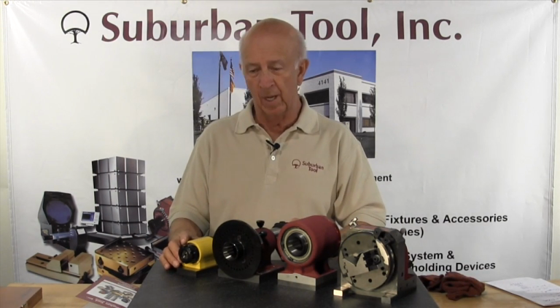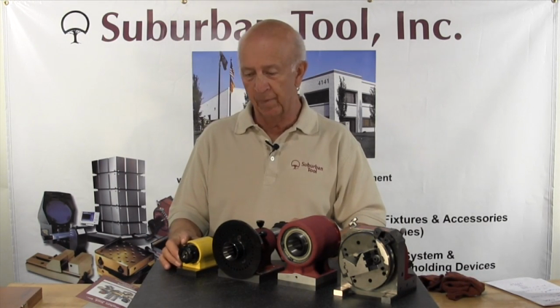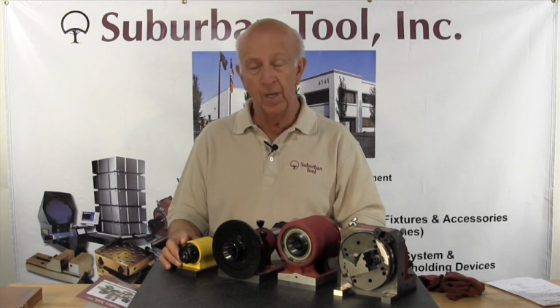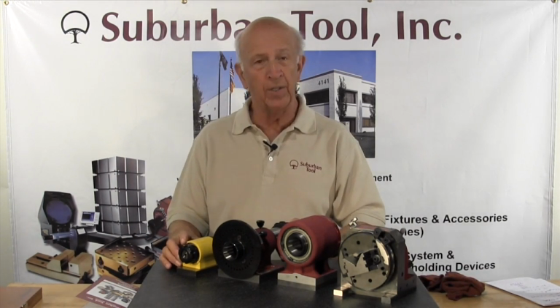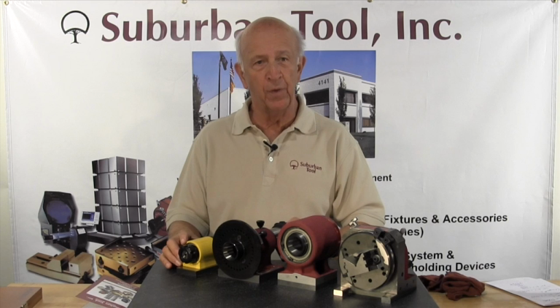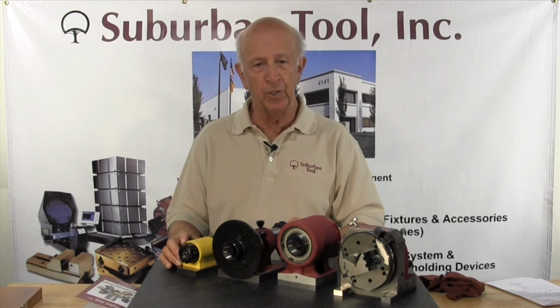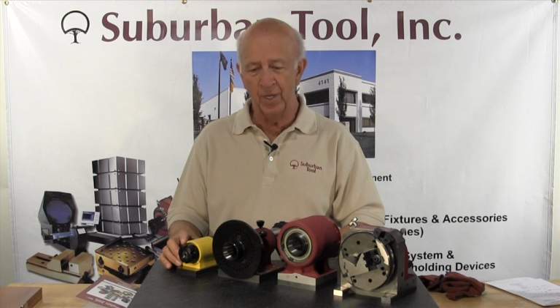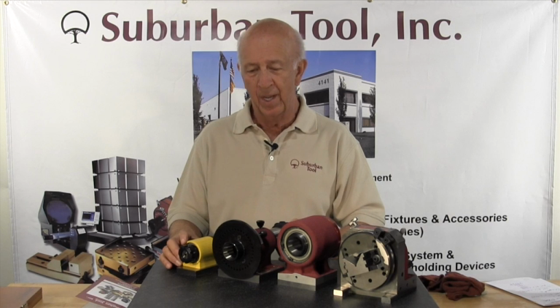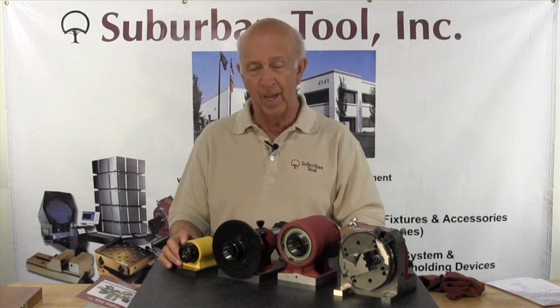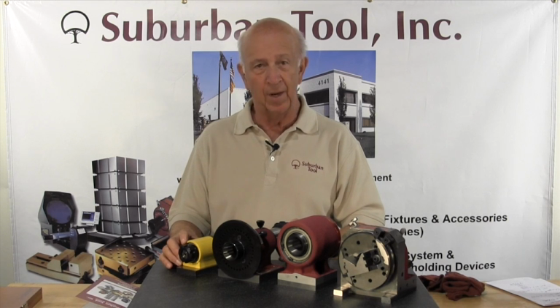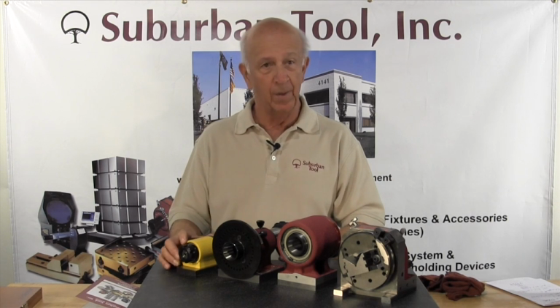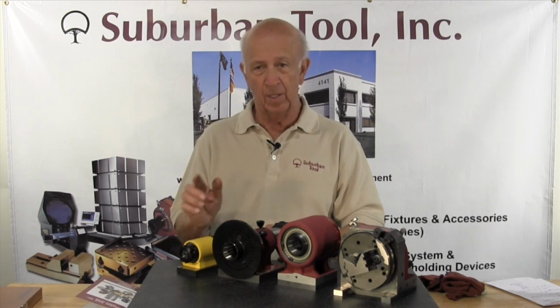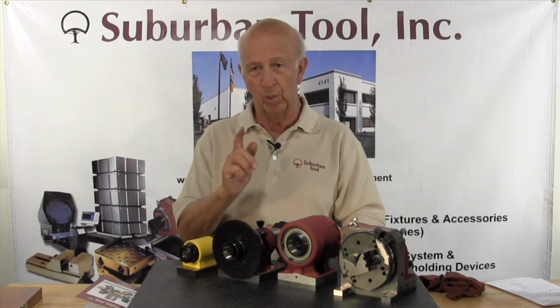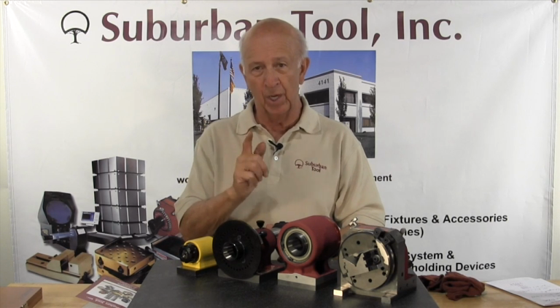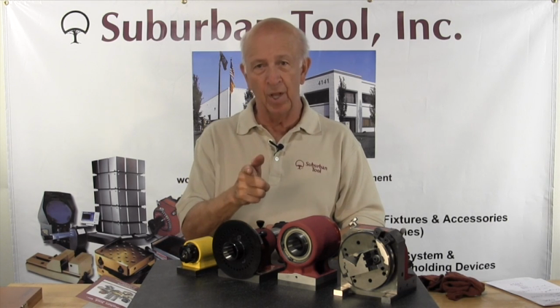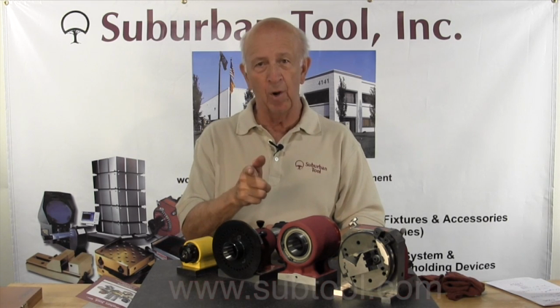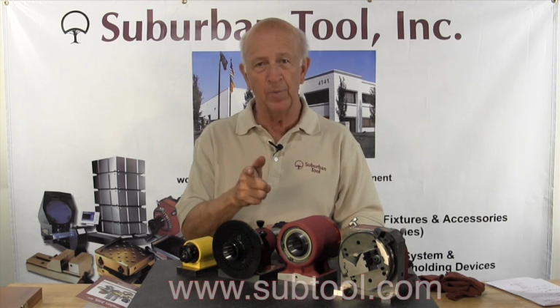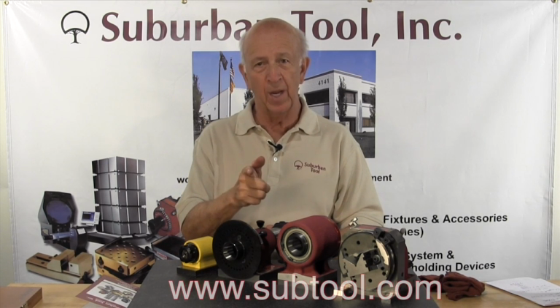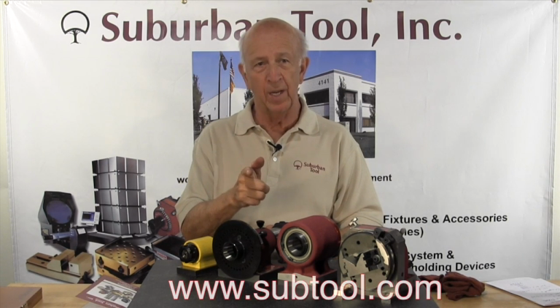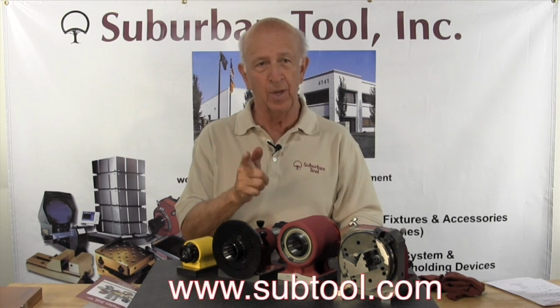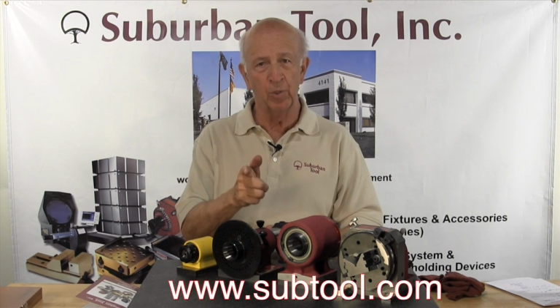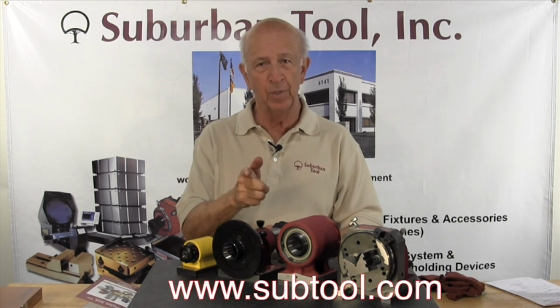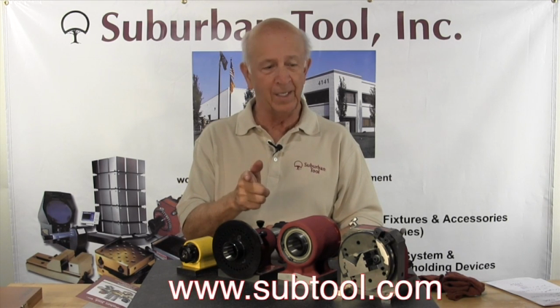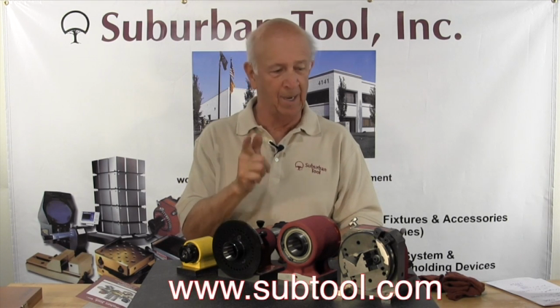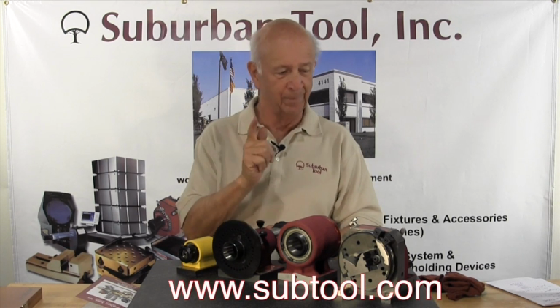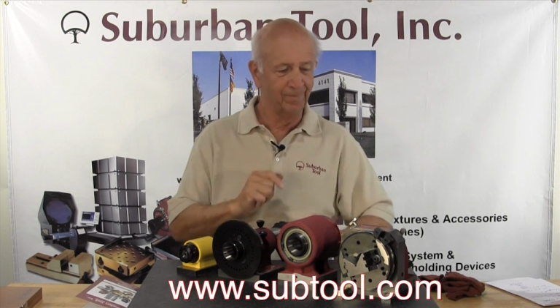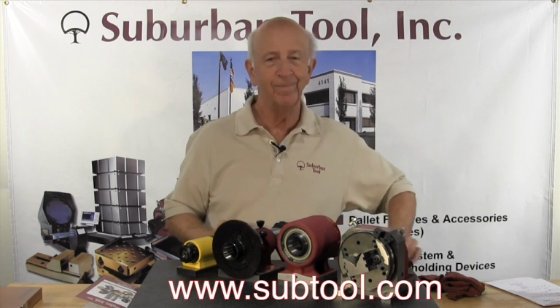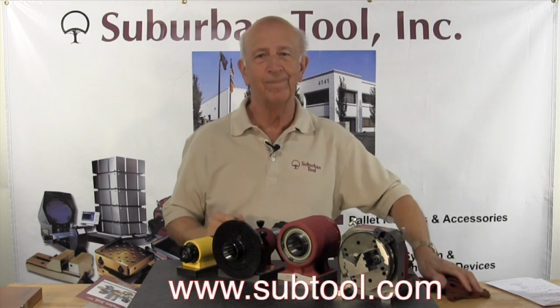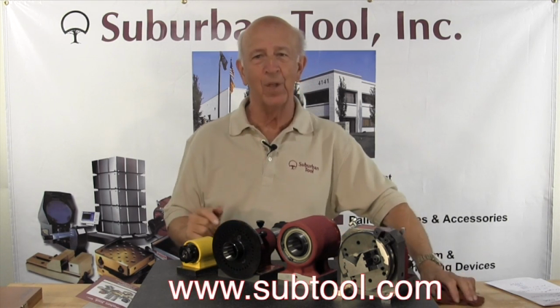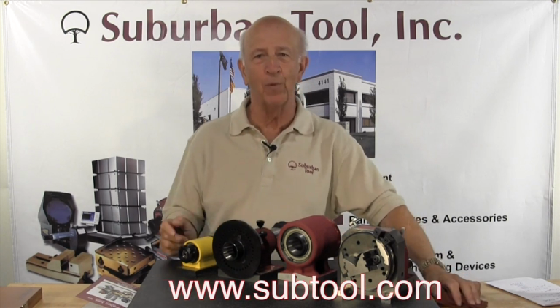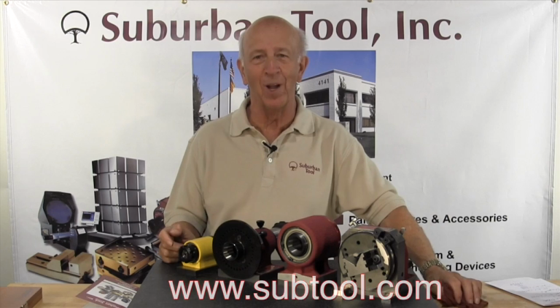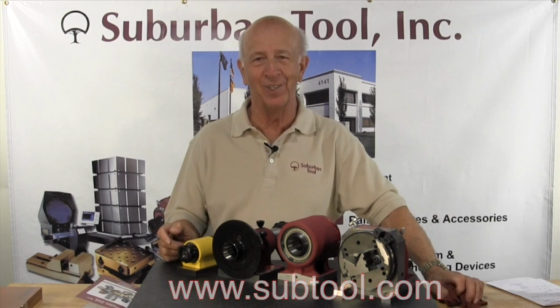Check us out on our website at subtool.com. Thank you for watching.